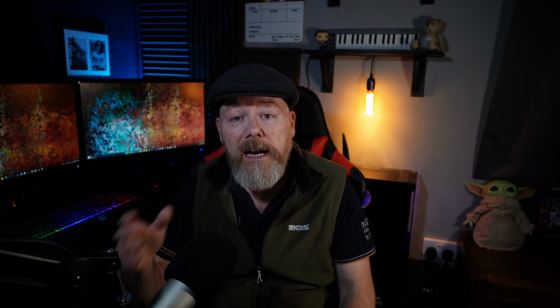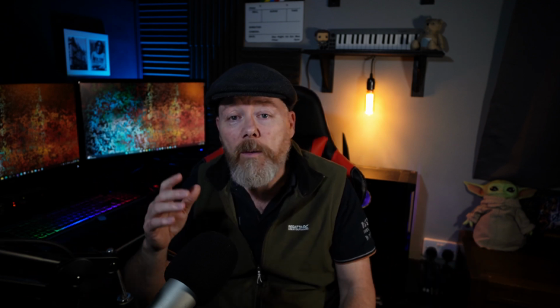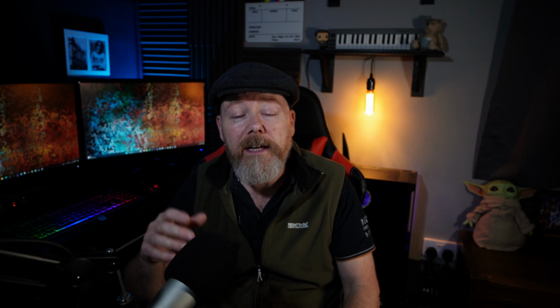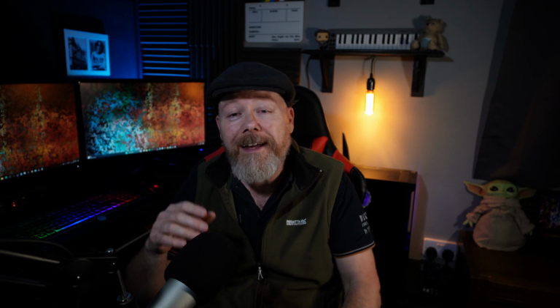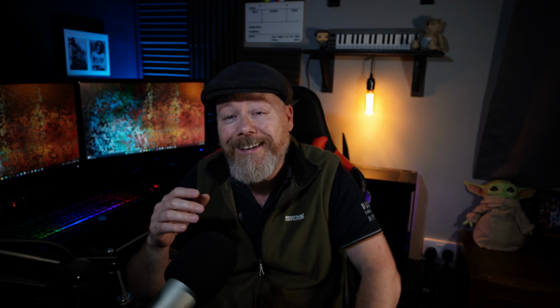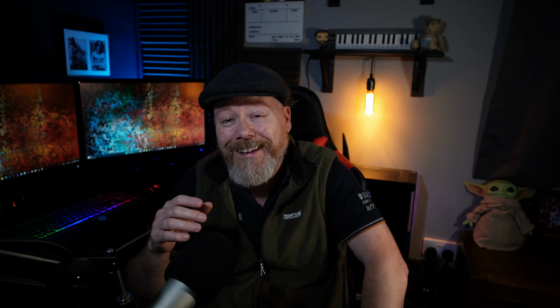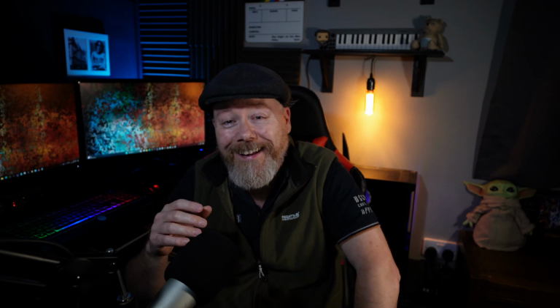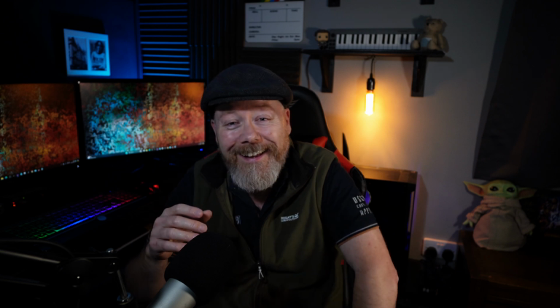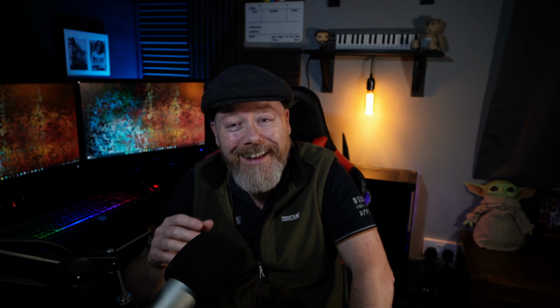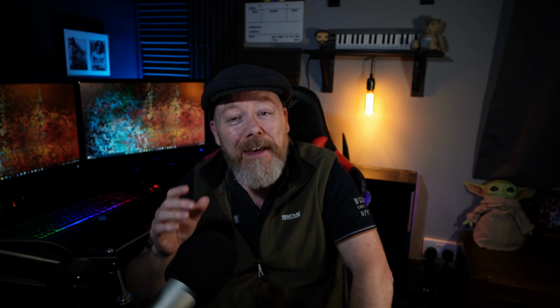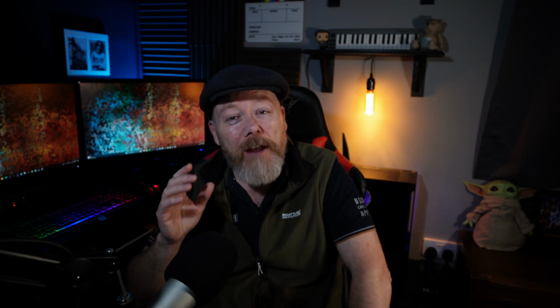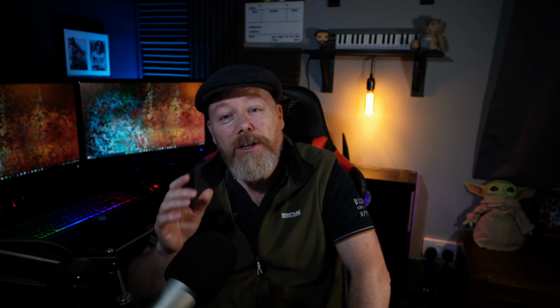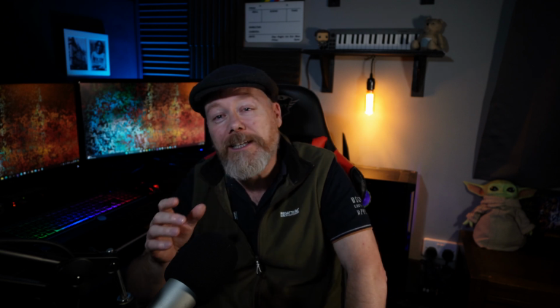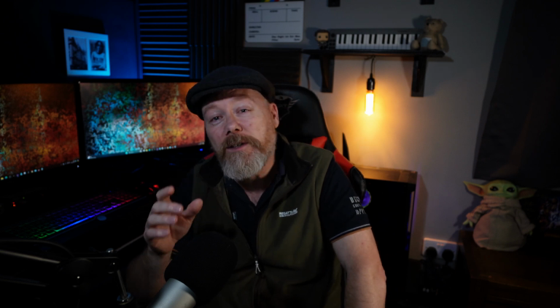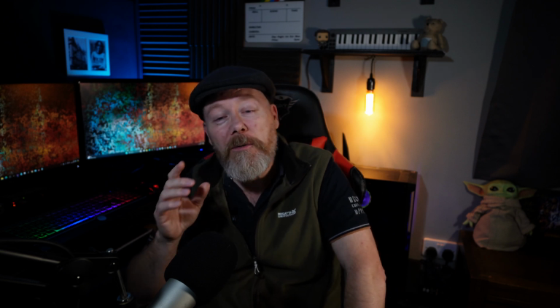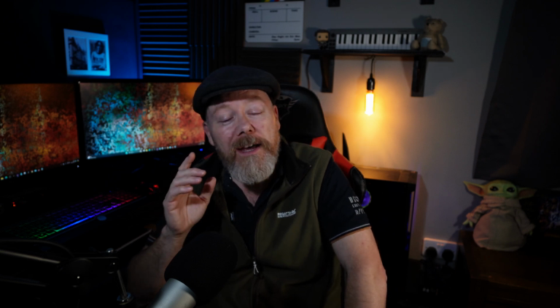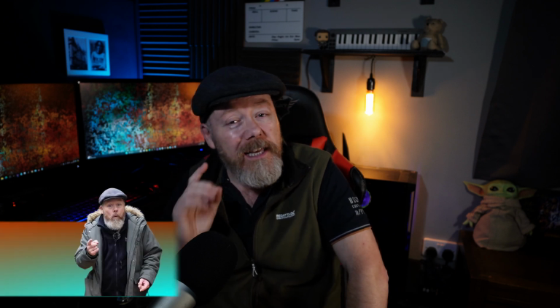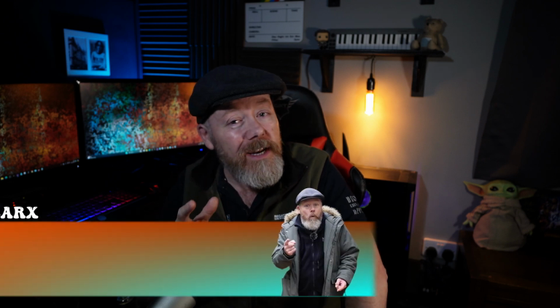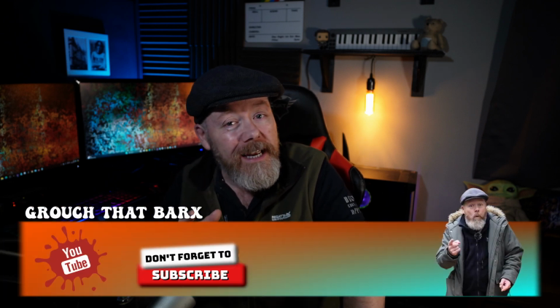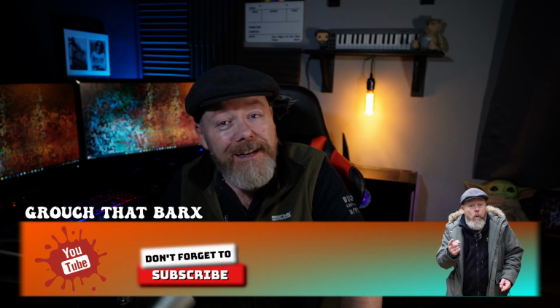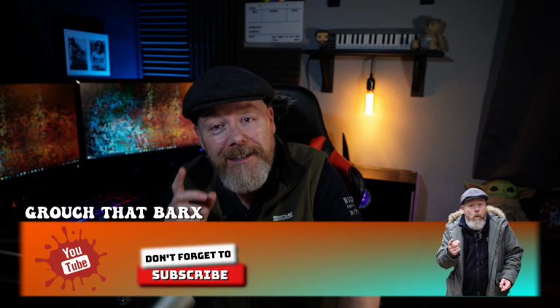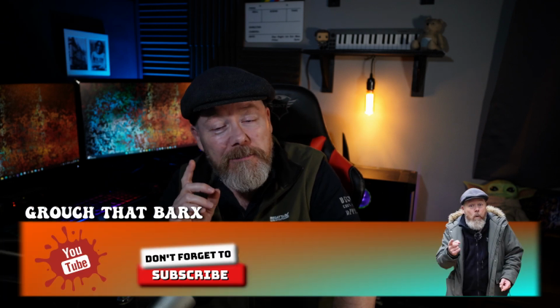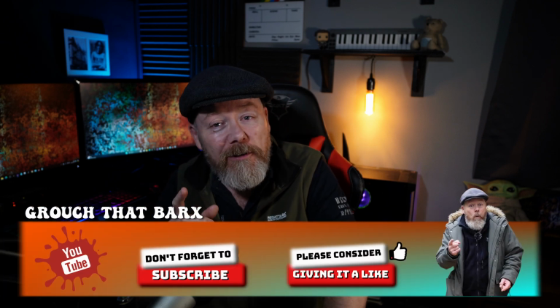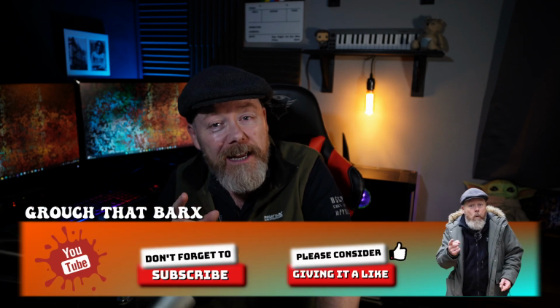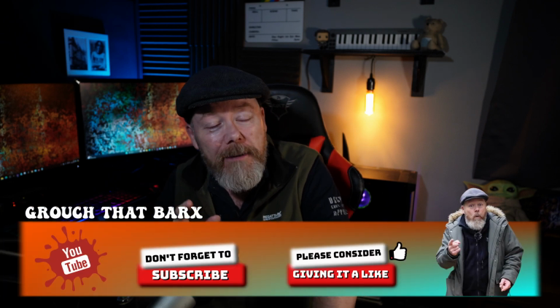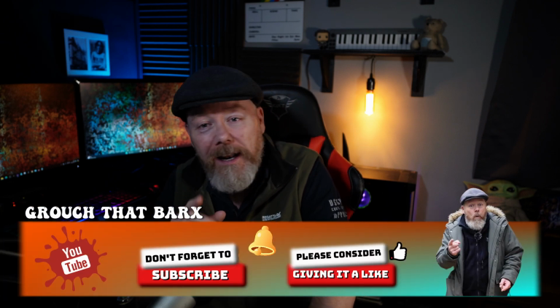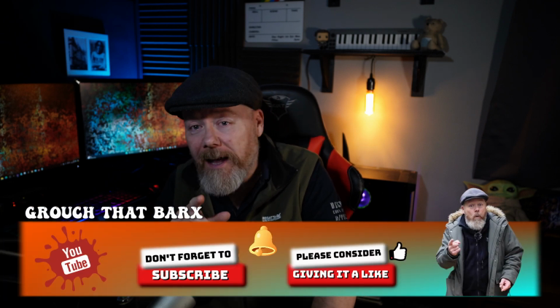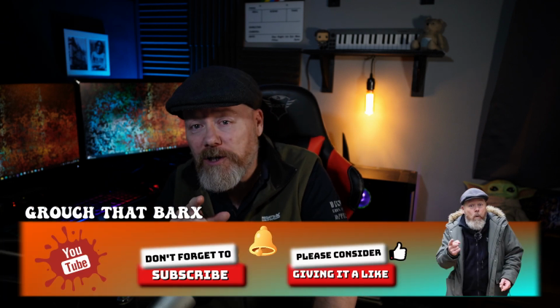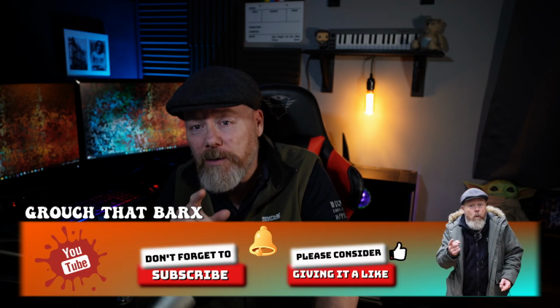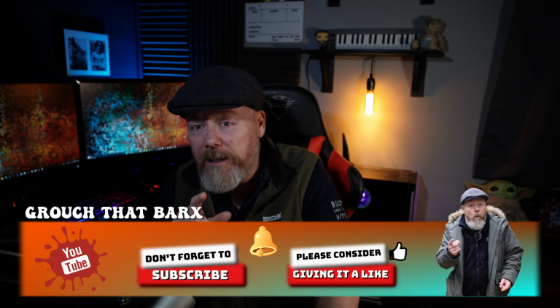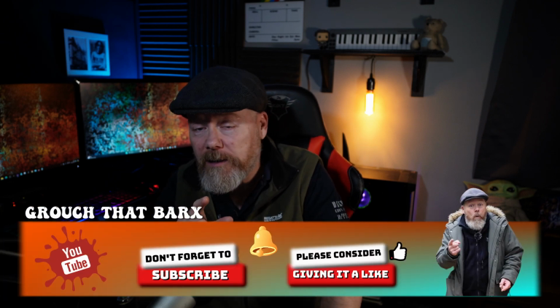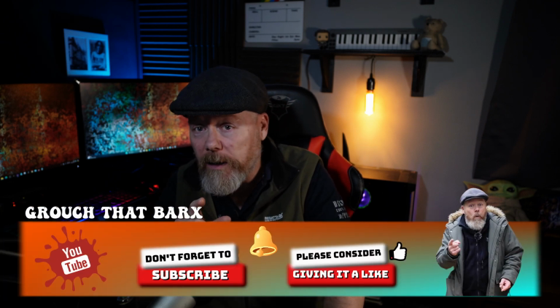Anyway, if you like this video give it a like, subscribe, and I'll catch you in the next one.